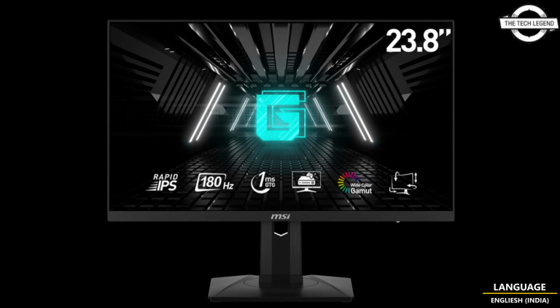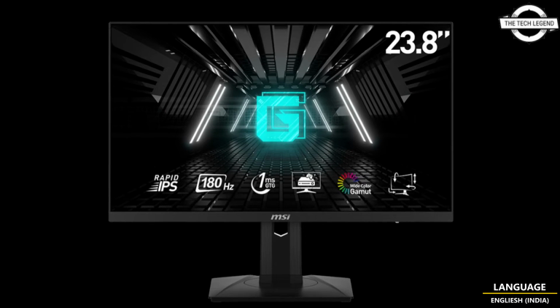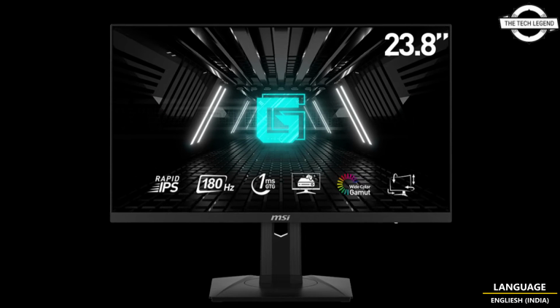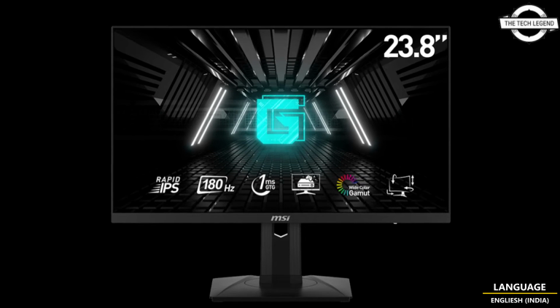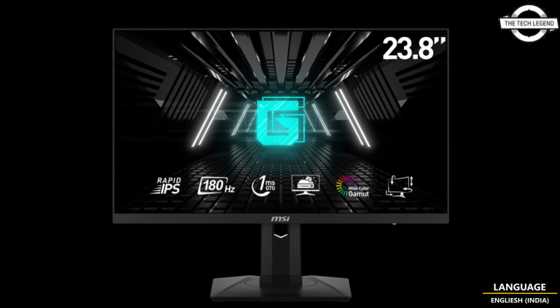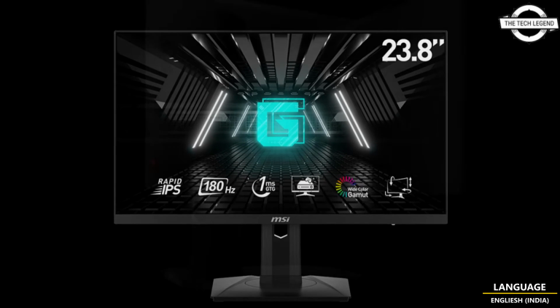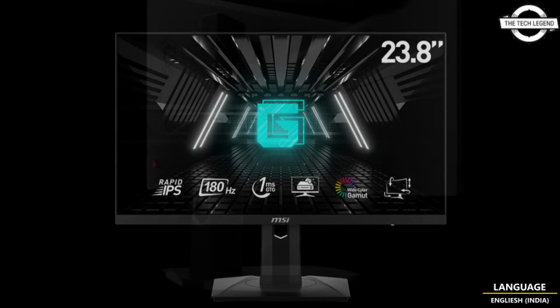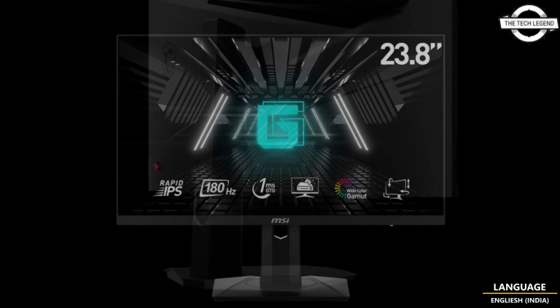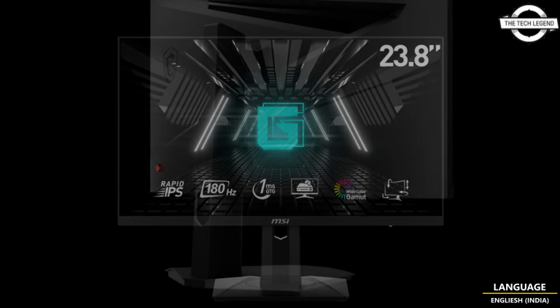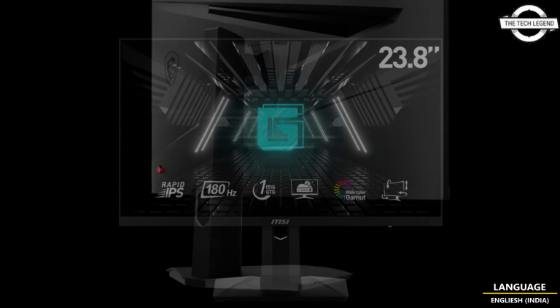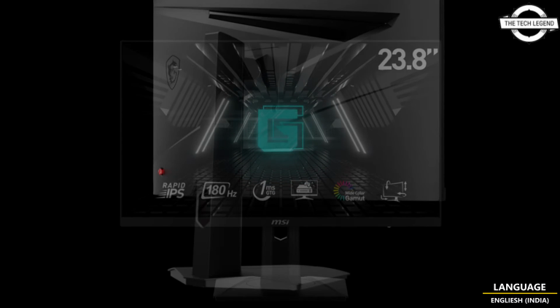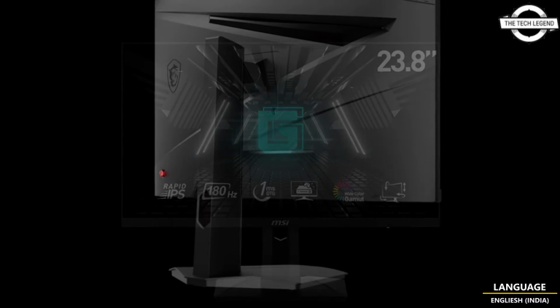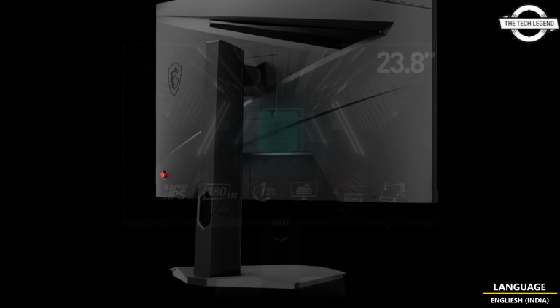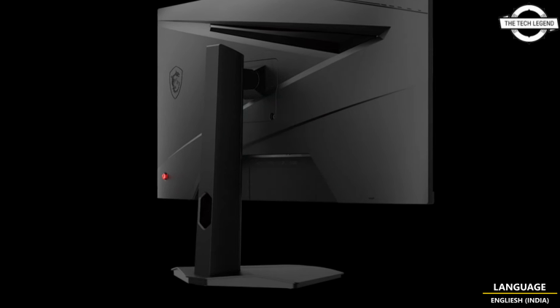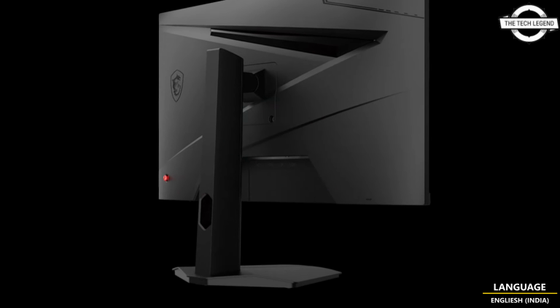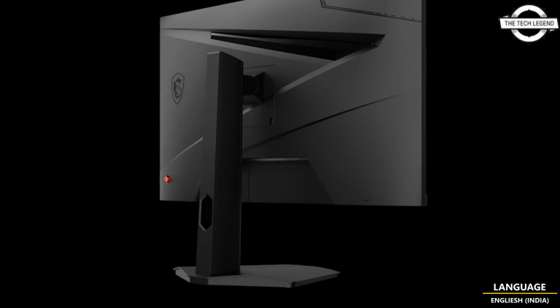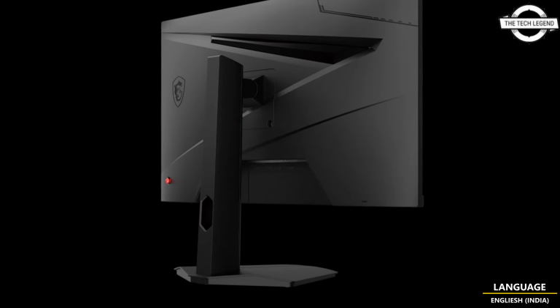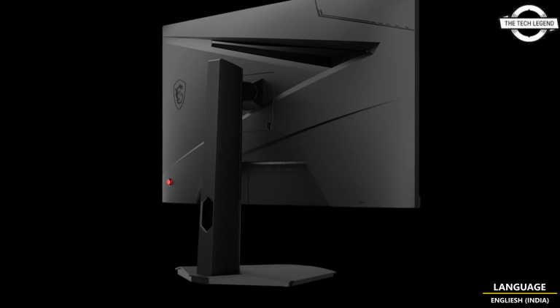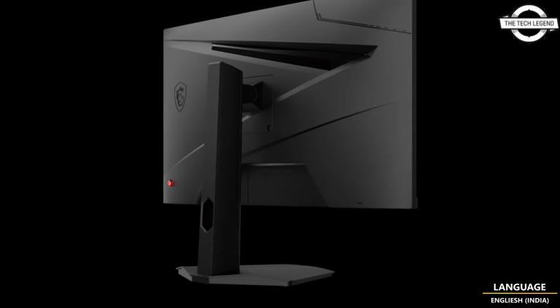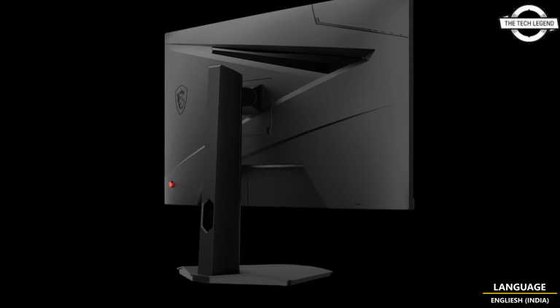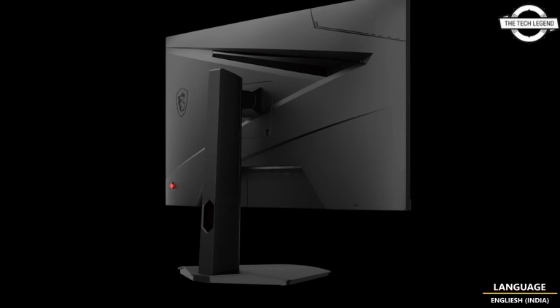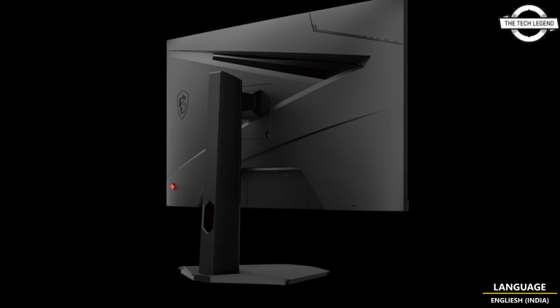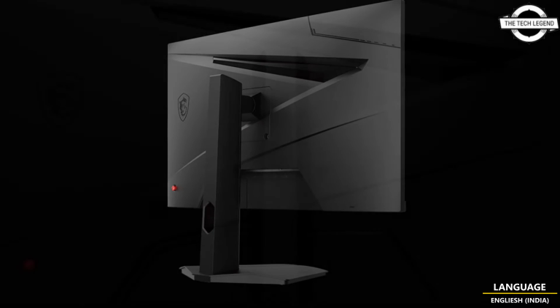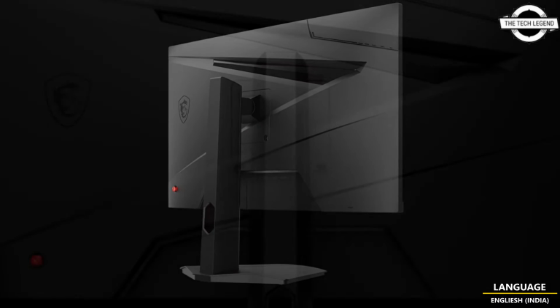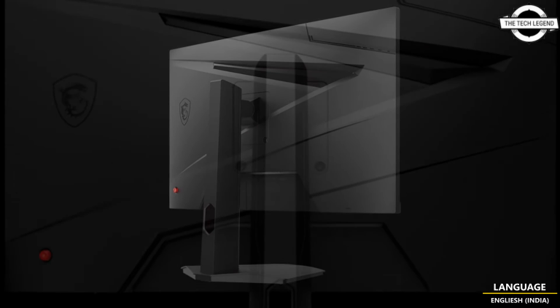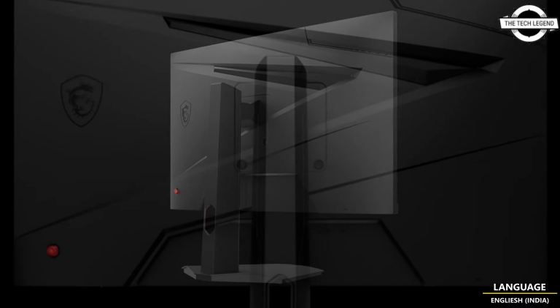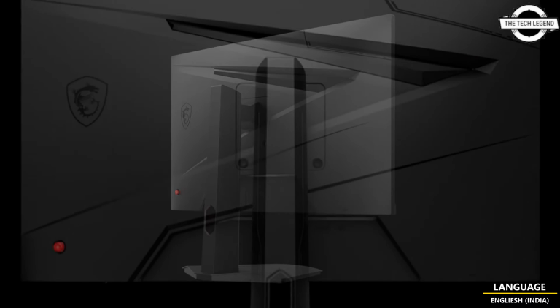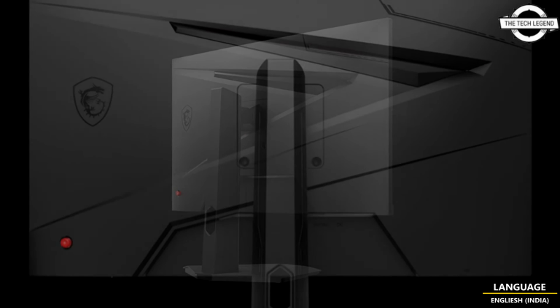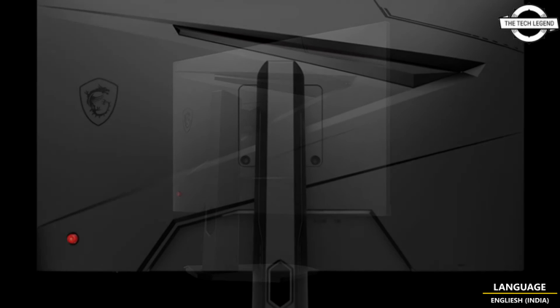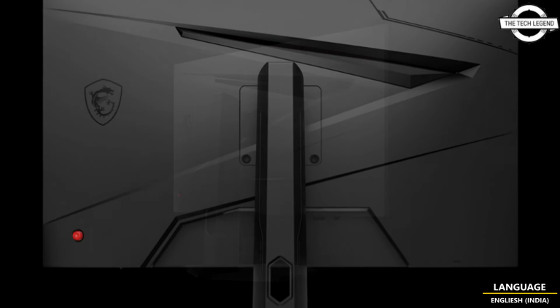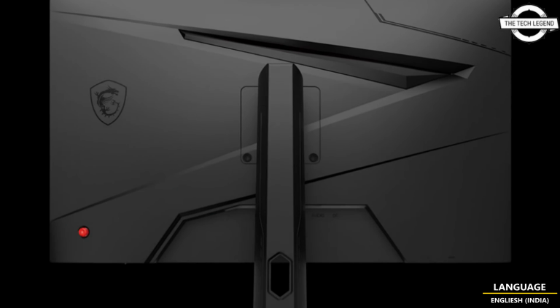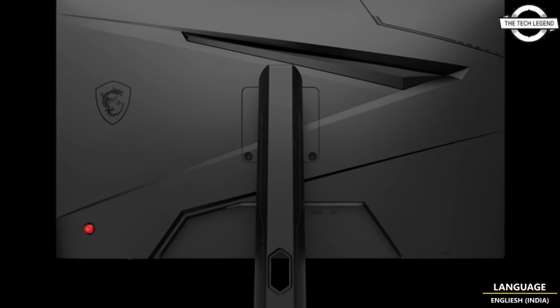So friends, today I need to talk about the MSI G24 4PF E223.80 Rapid IPS Gaming LCD.